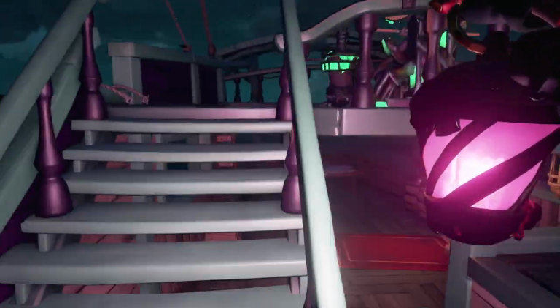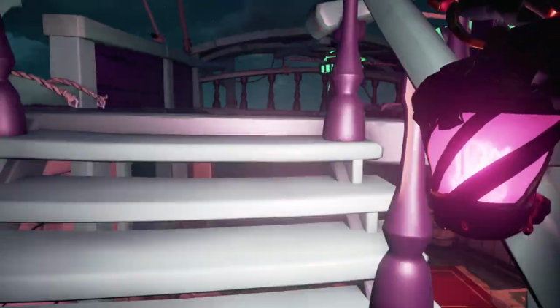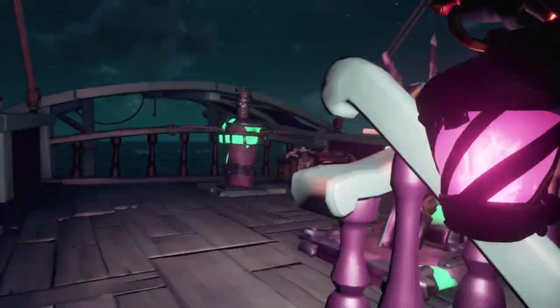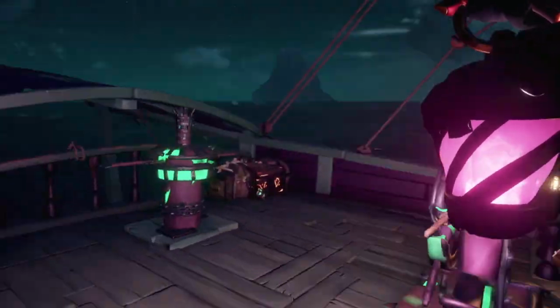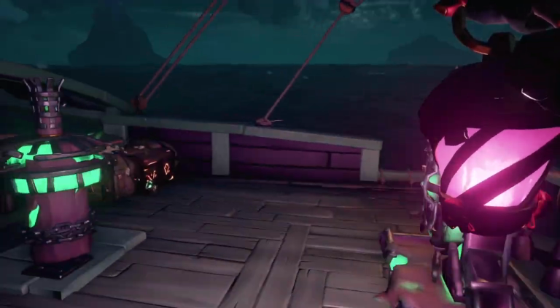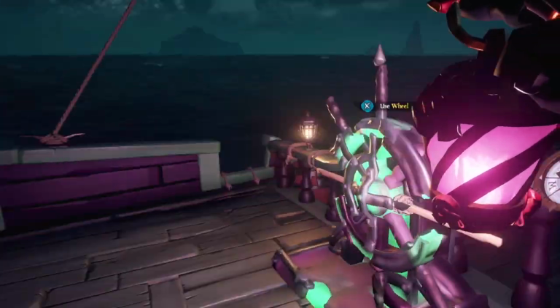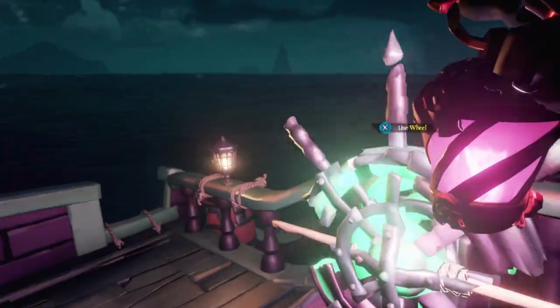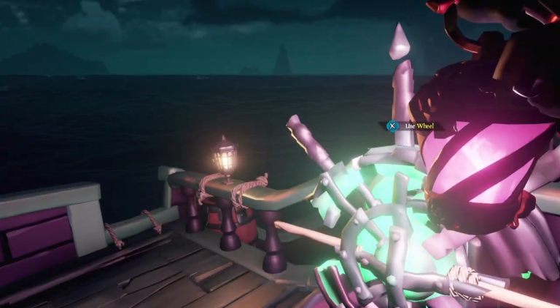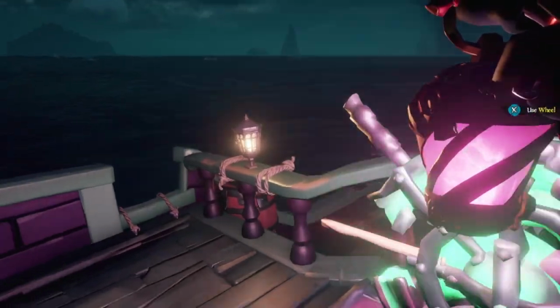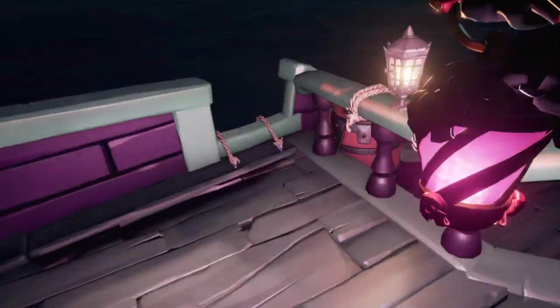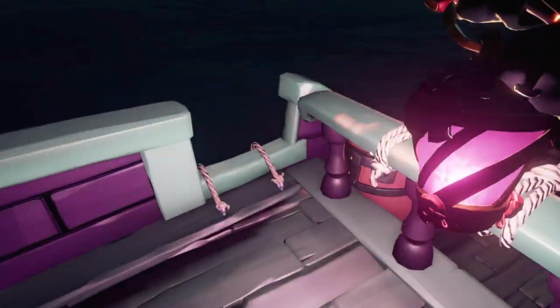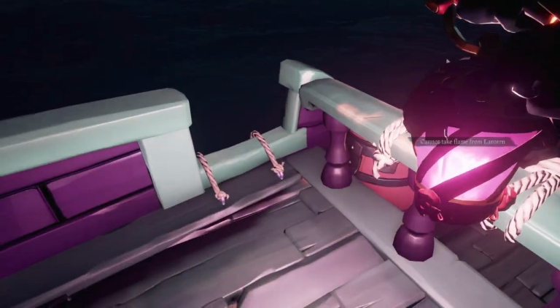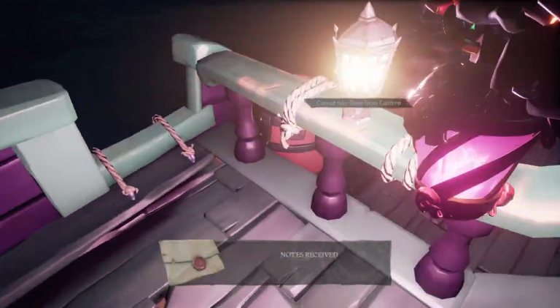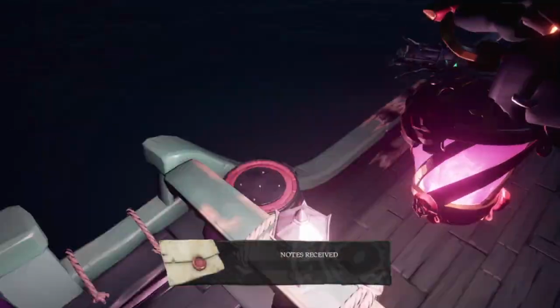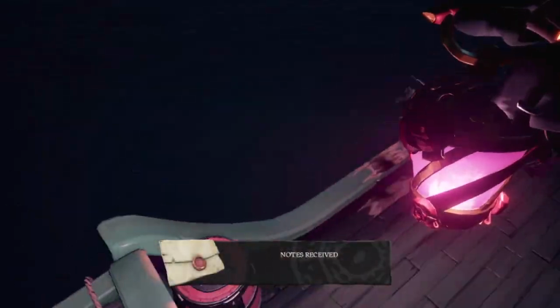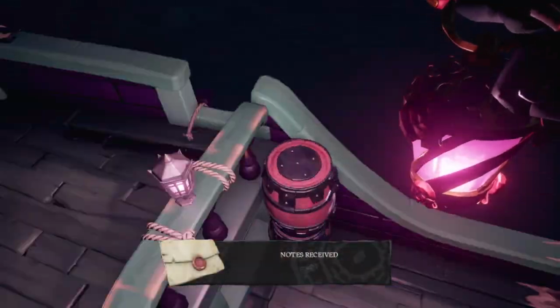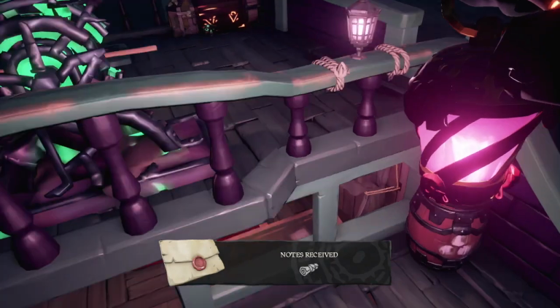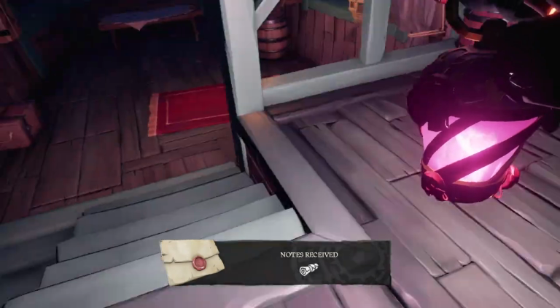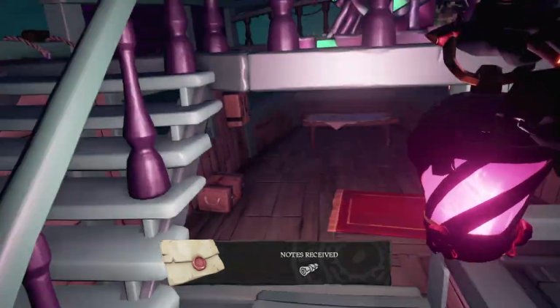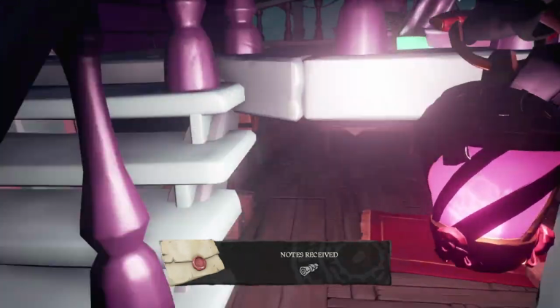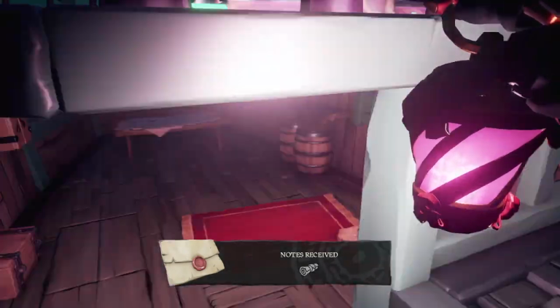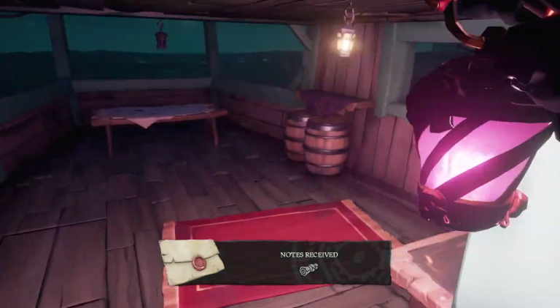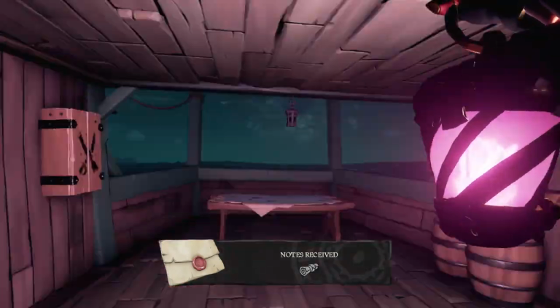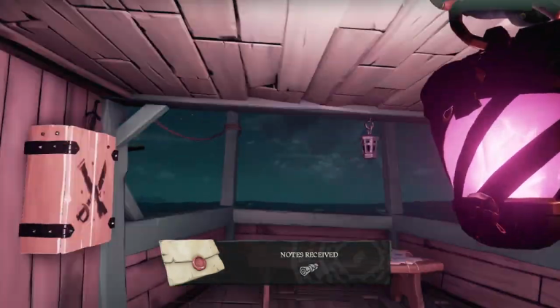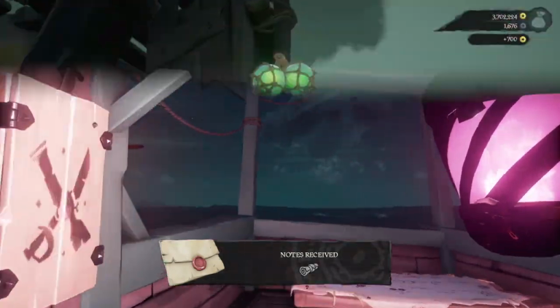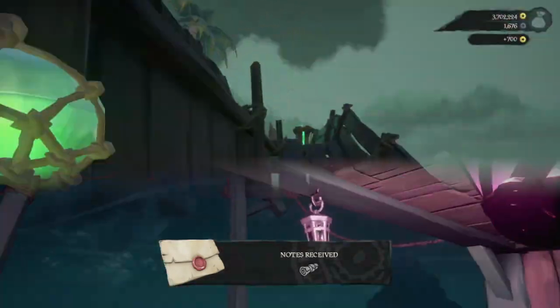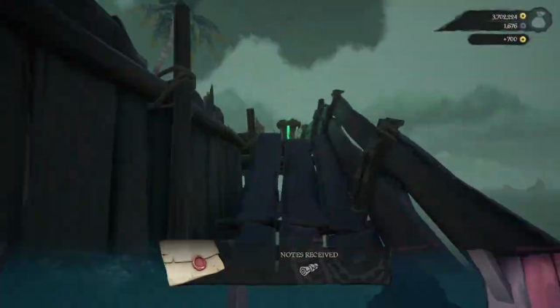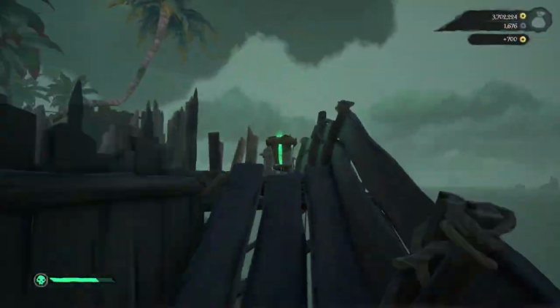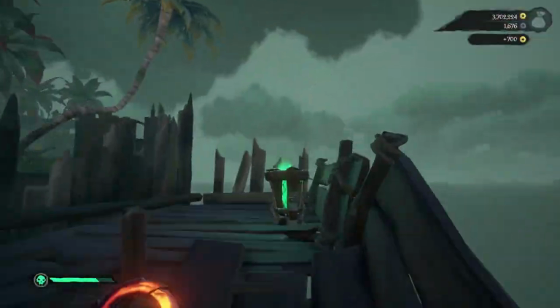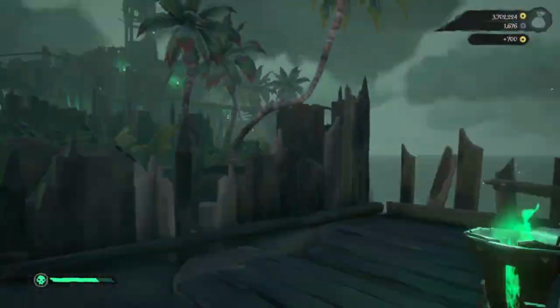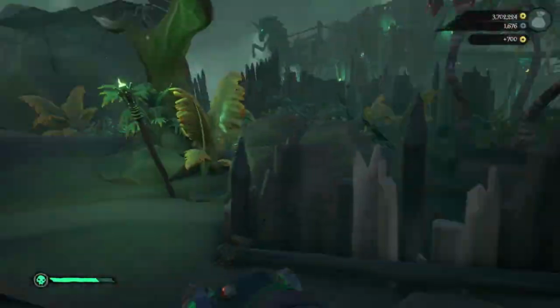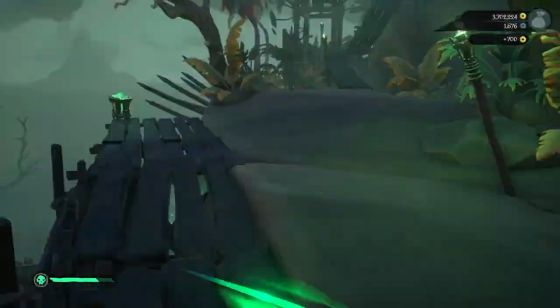'Inferno's Light': you will have to light the lanterns on your ship a combination of red and pink lights.